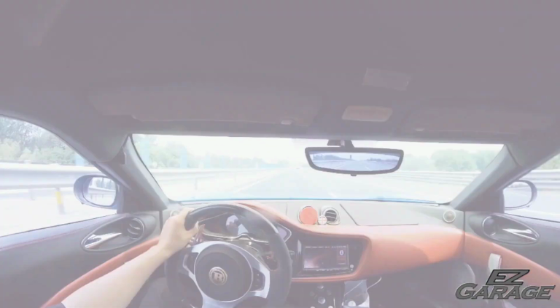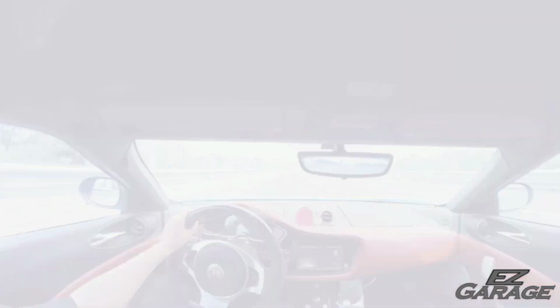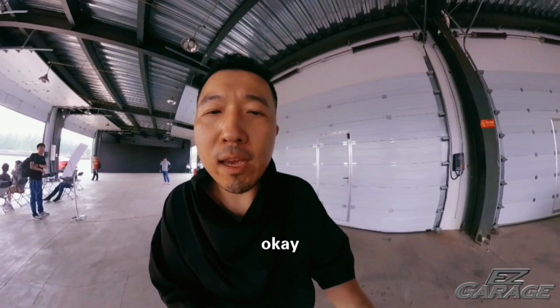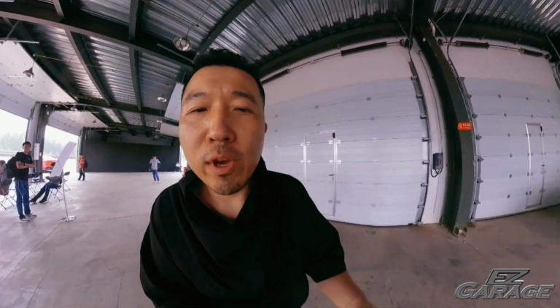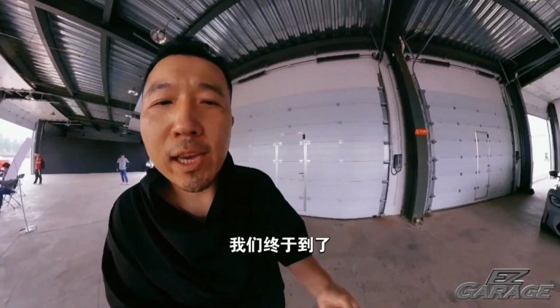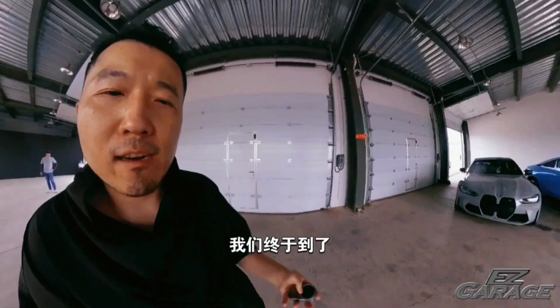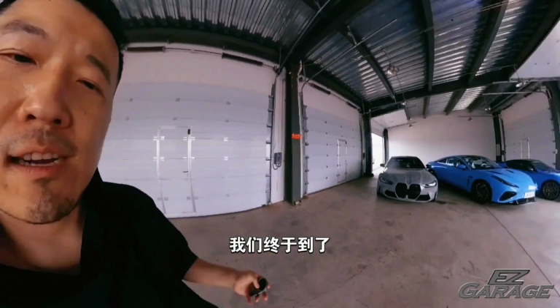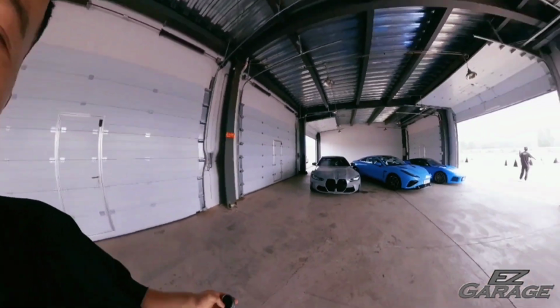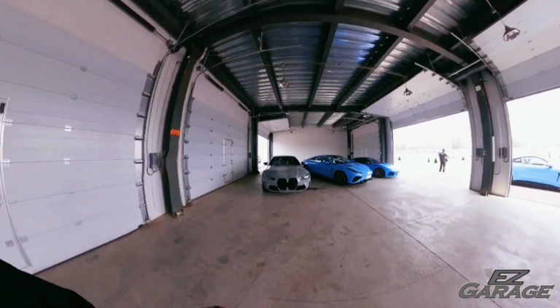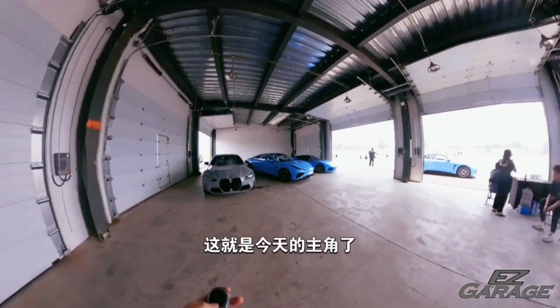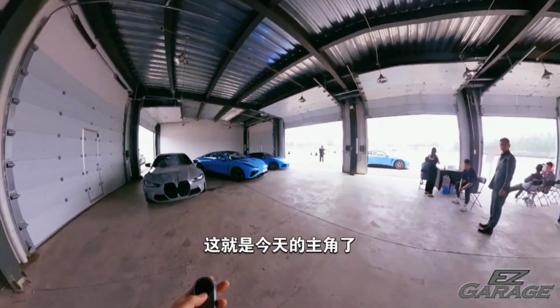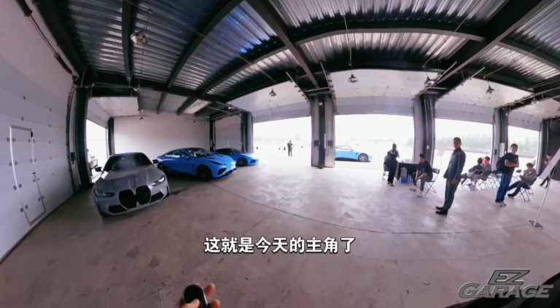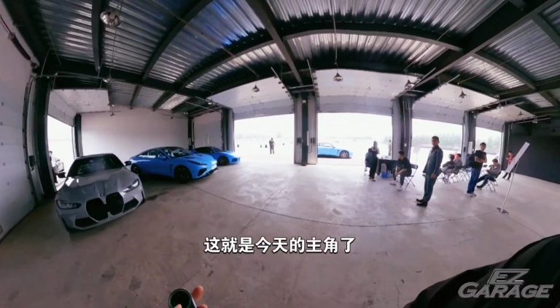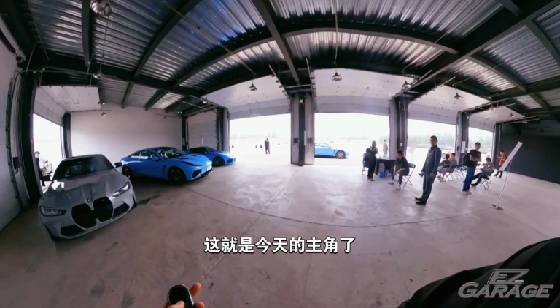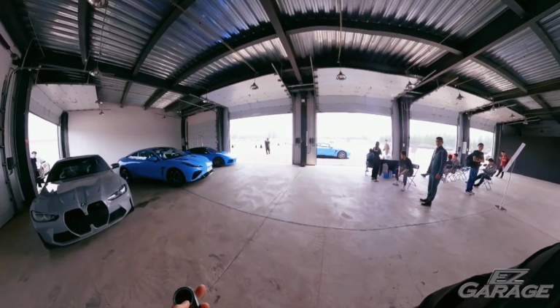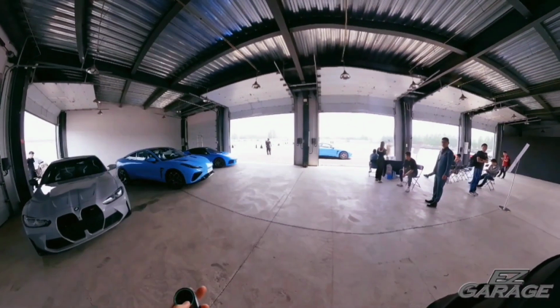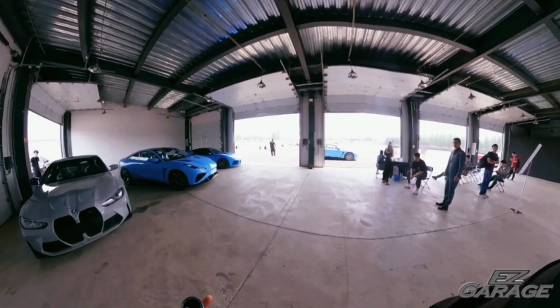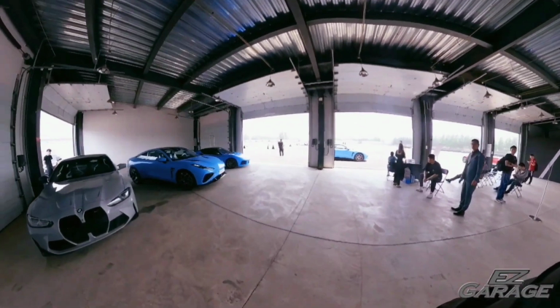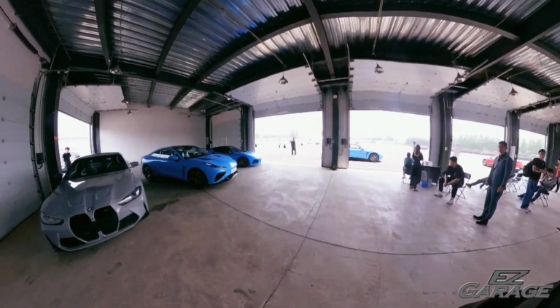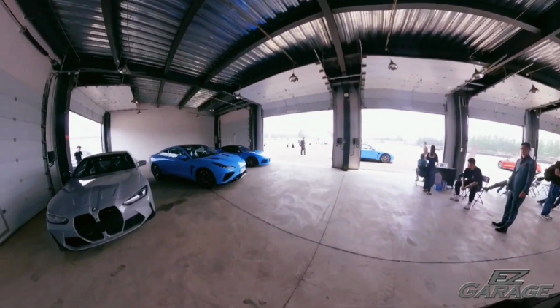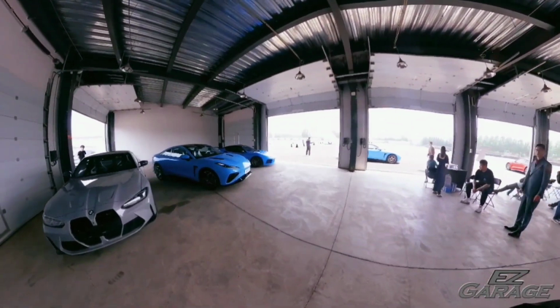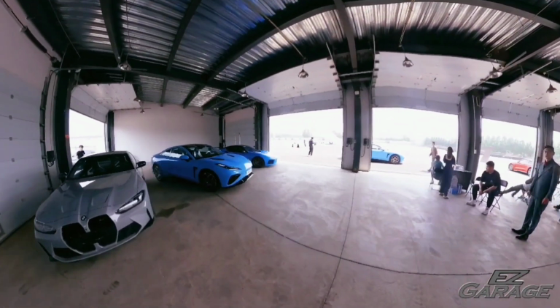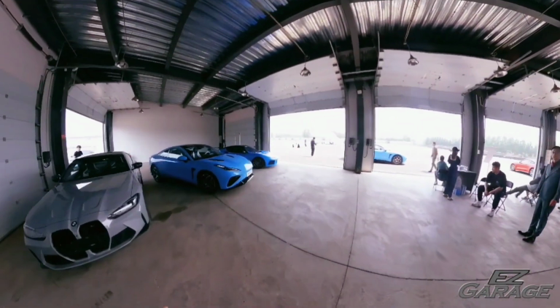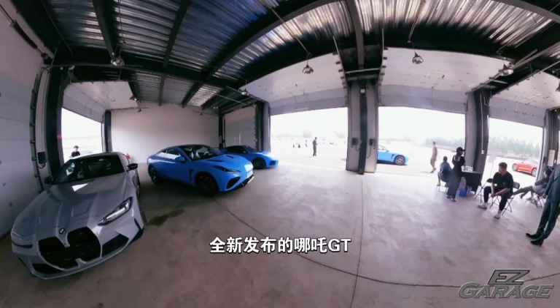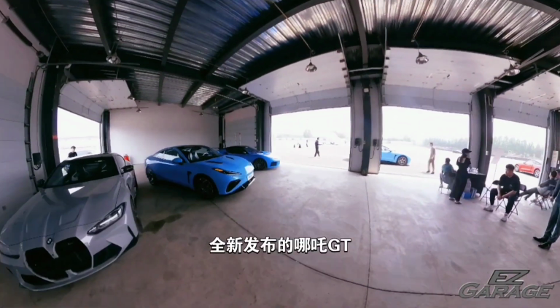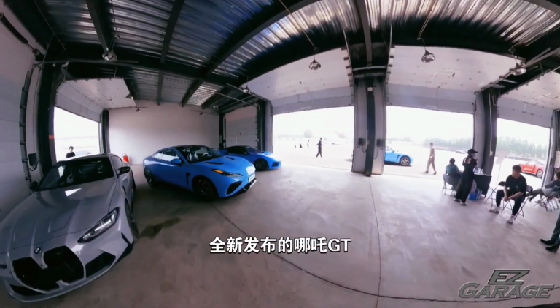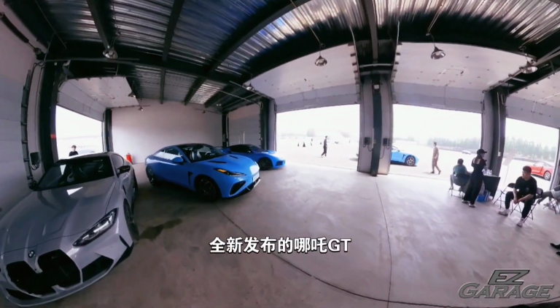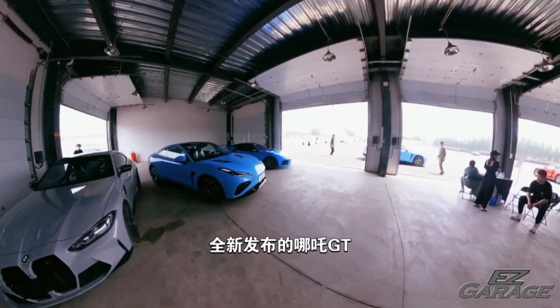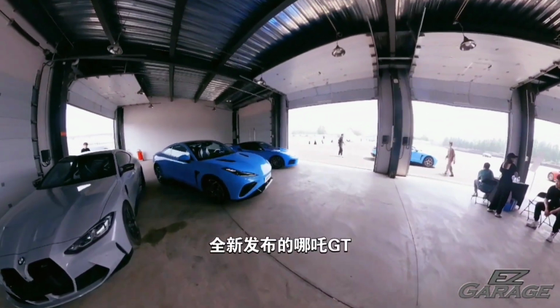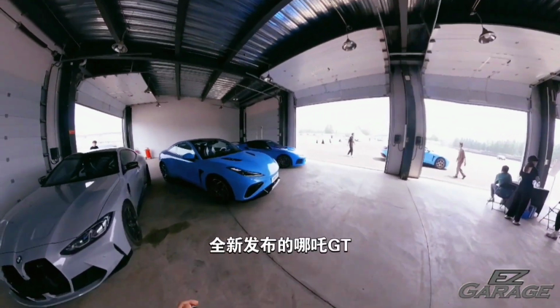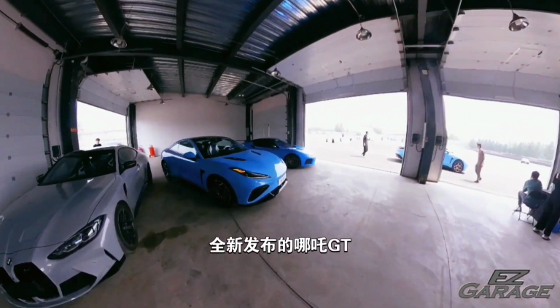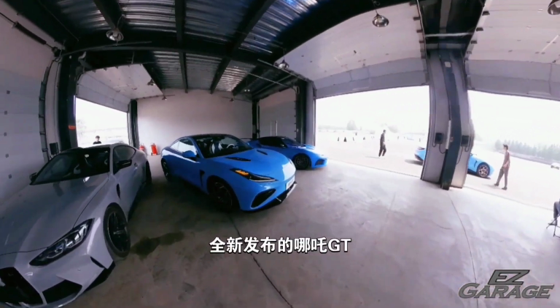Okay, we are here. This is the one — all new Neta GT.